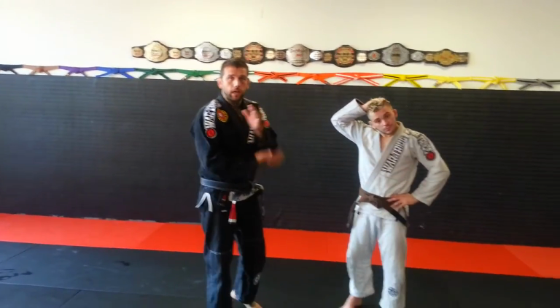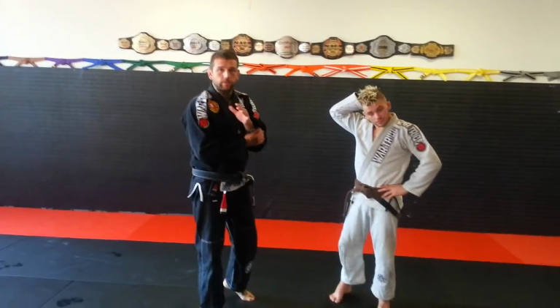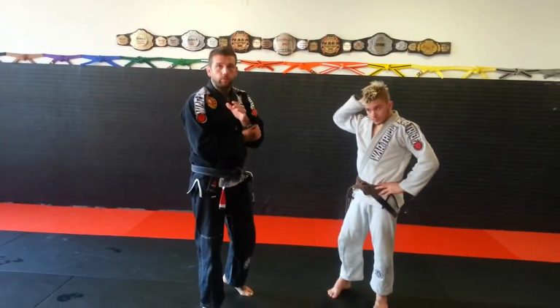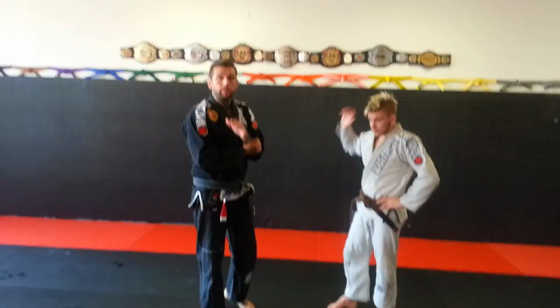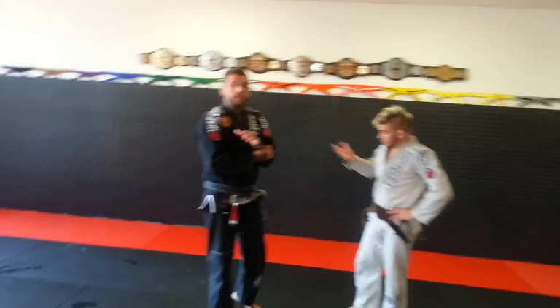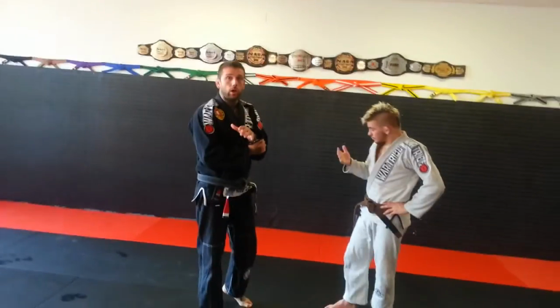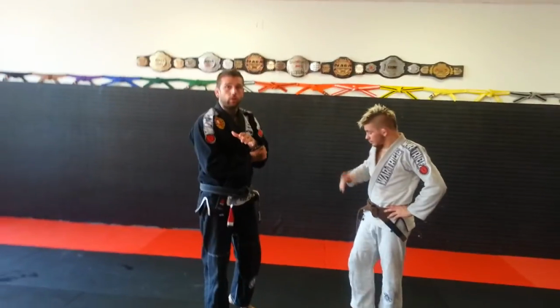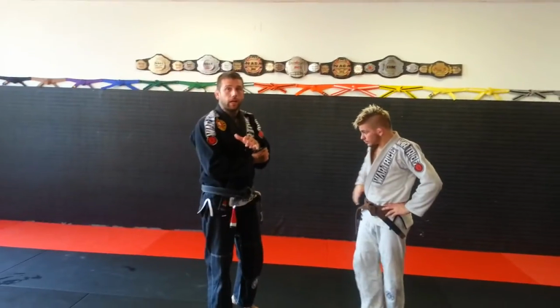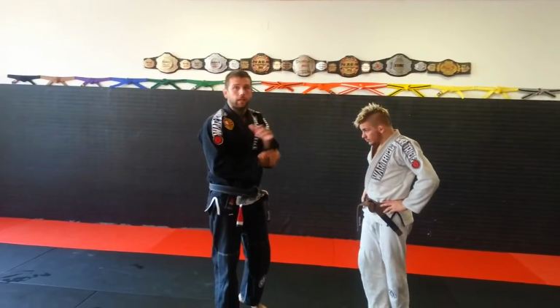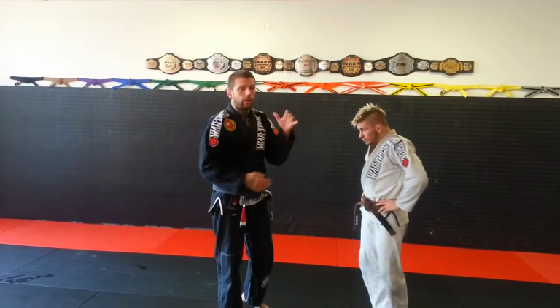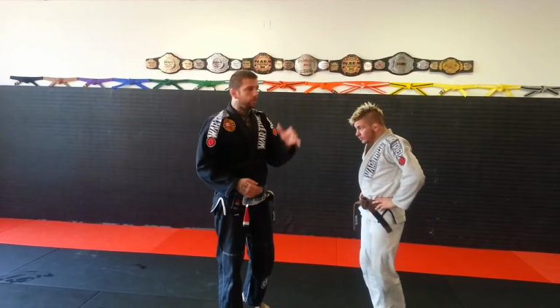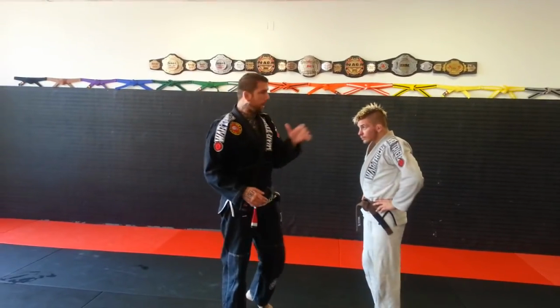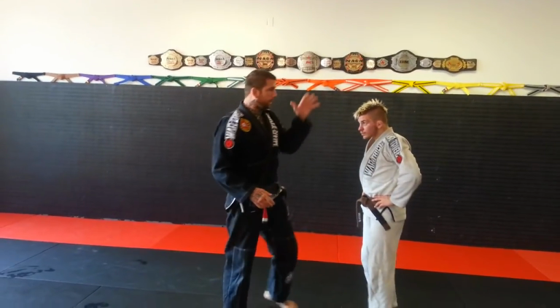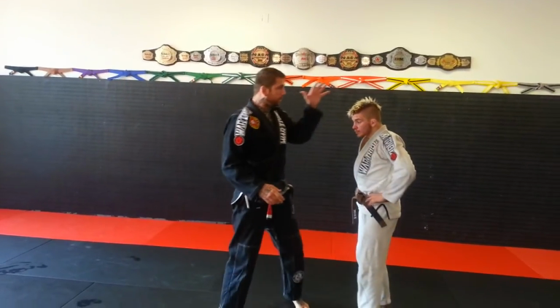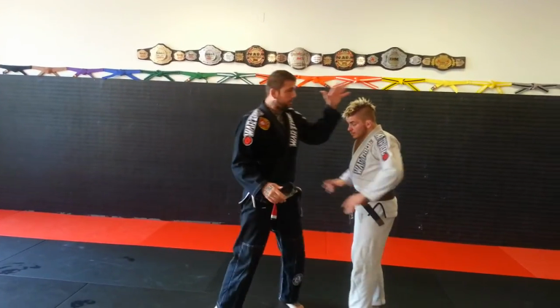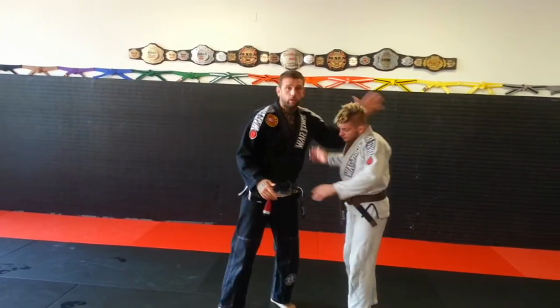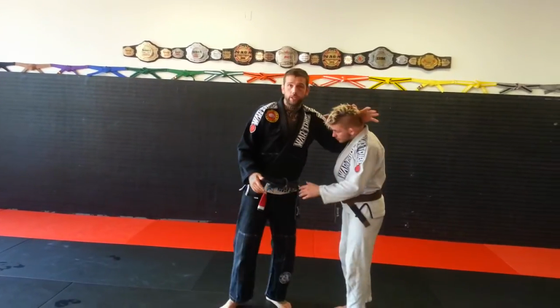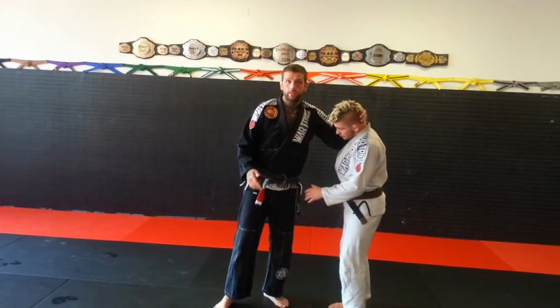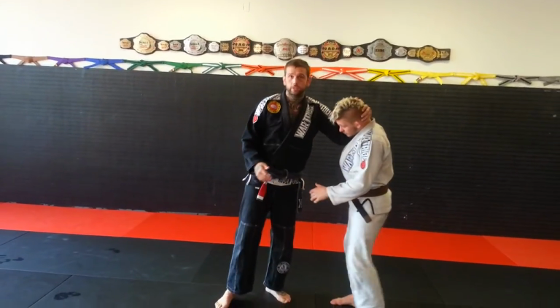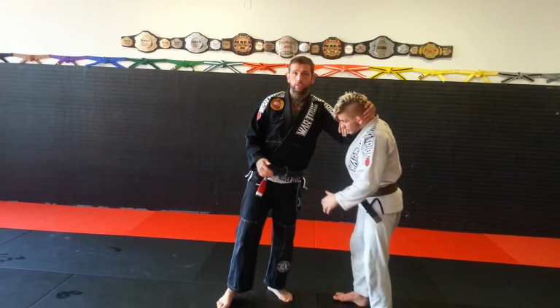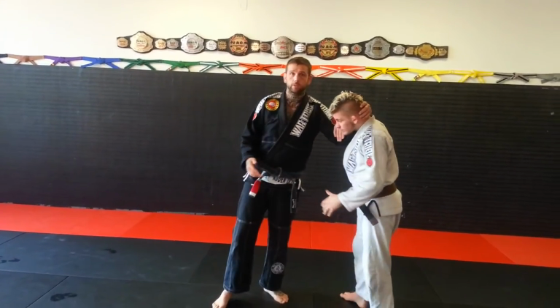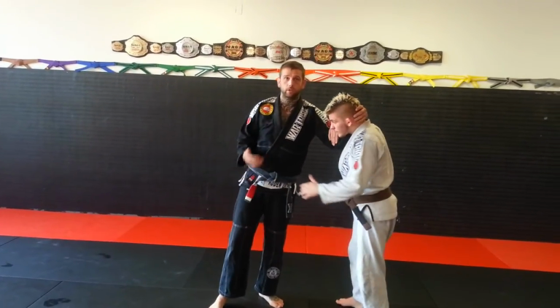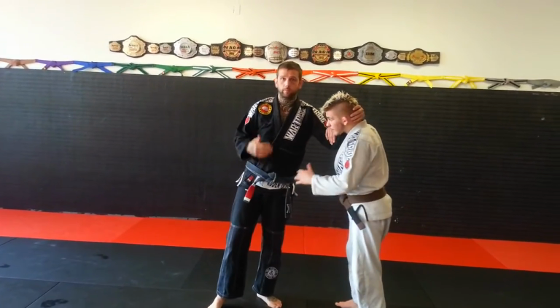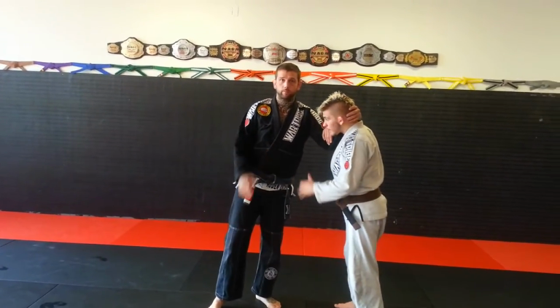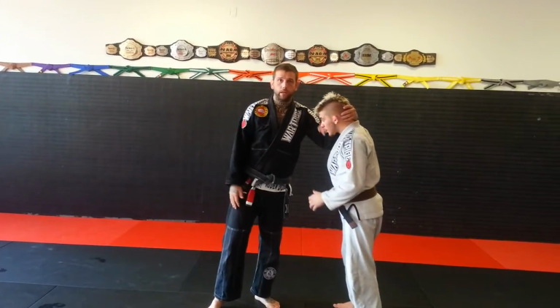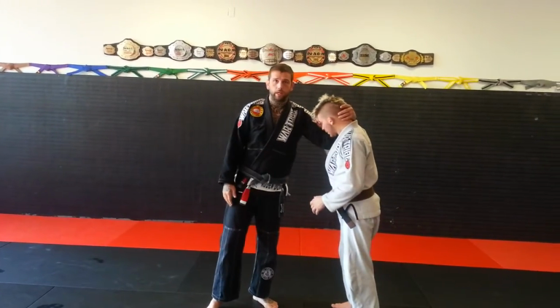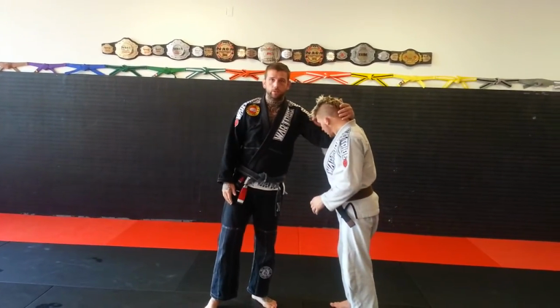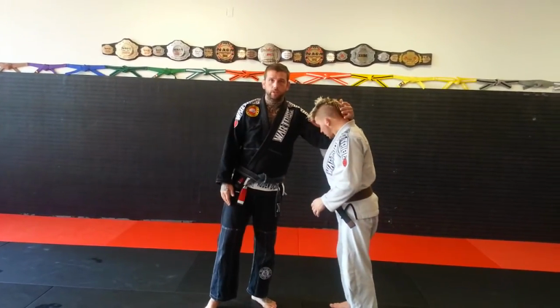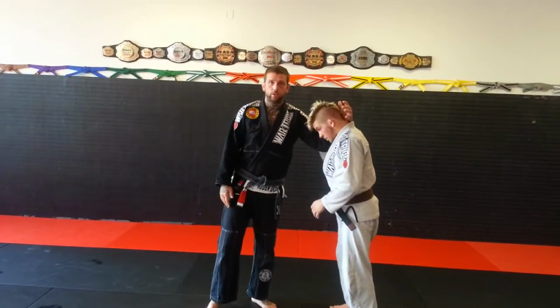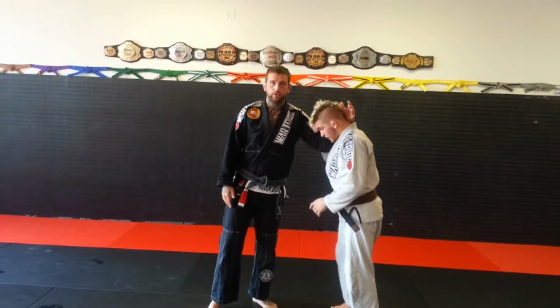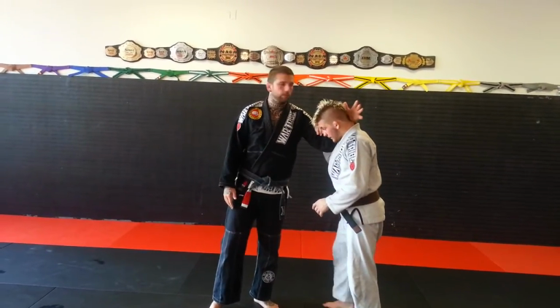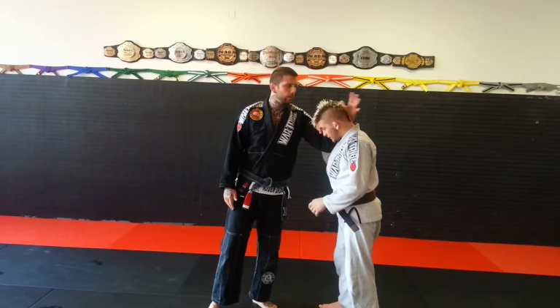For me being a taller guy, I do a lot of collar ties. Naturally, a taller guy is going to do that.